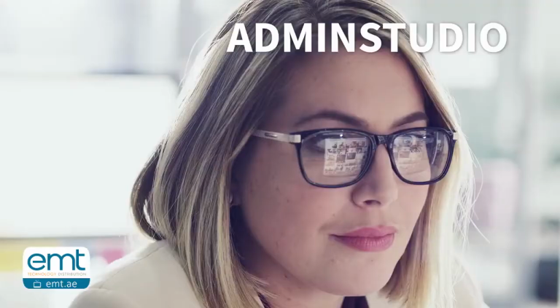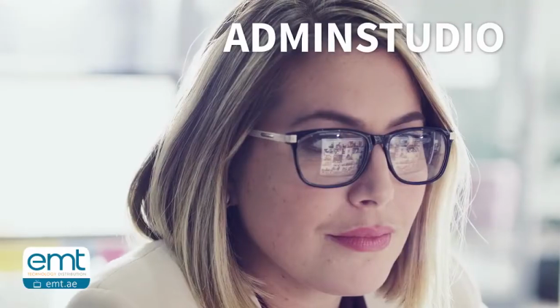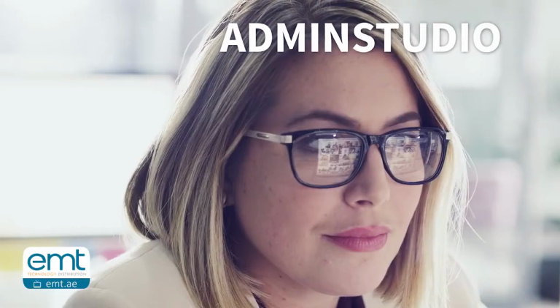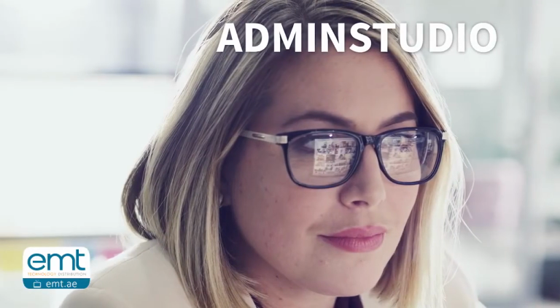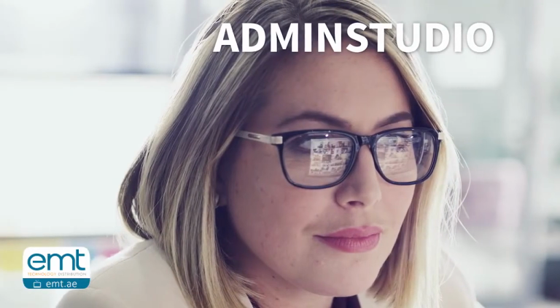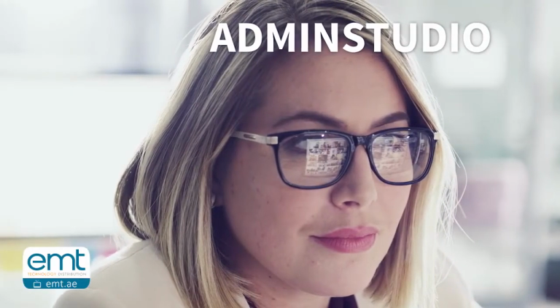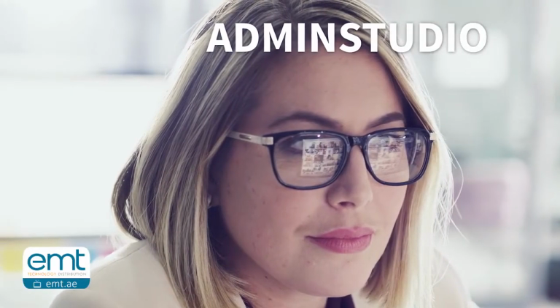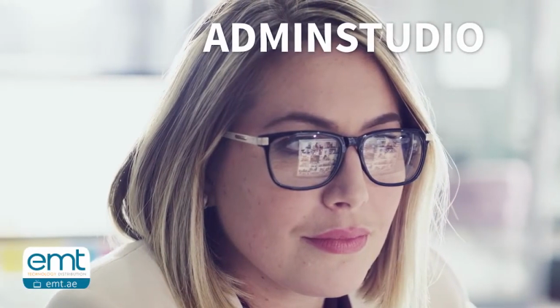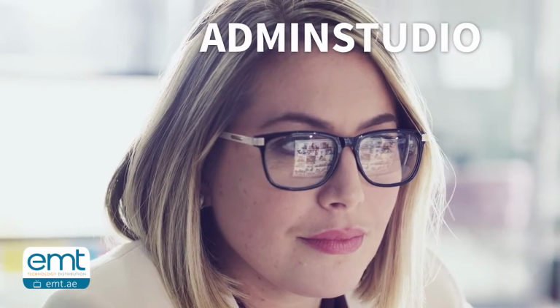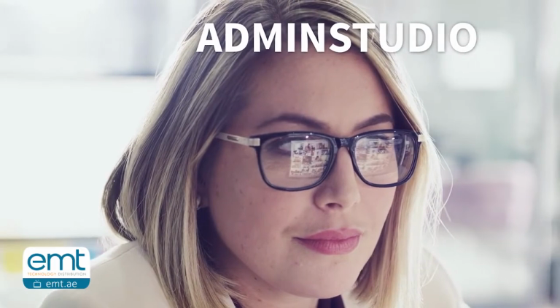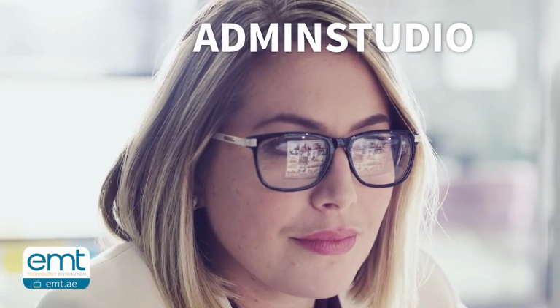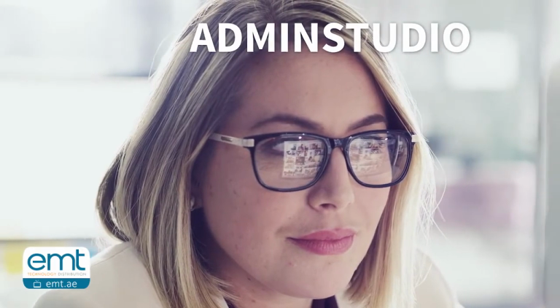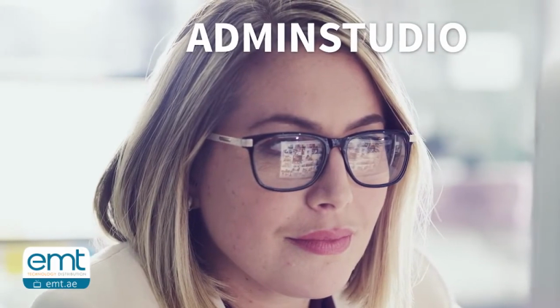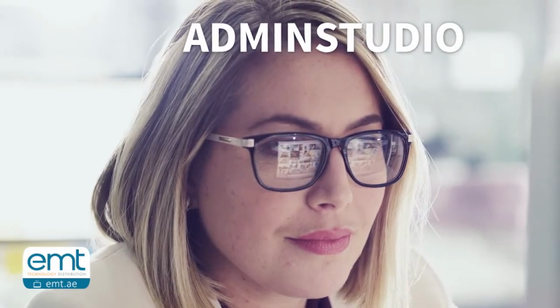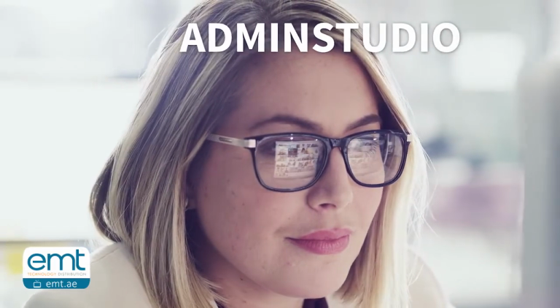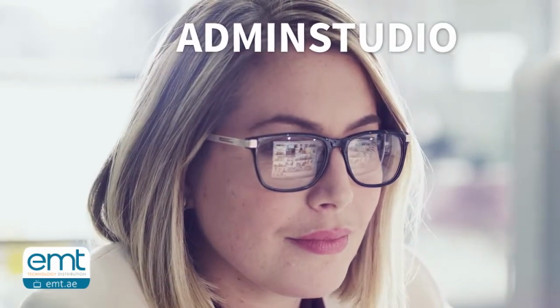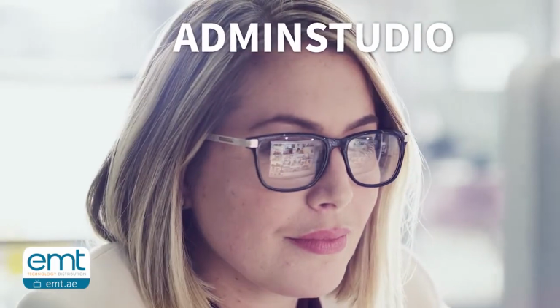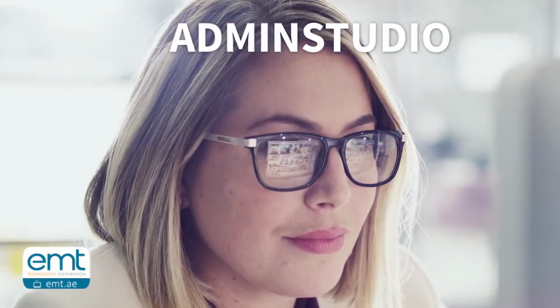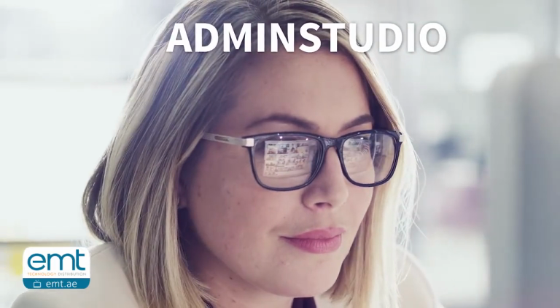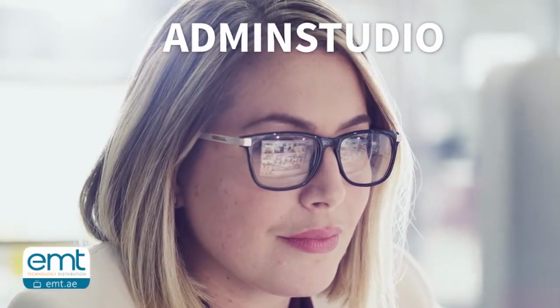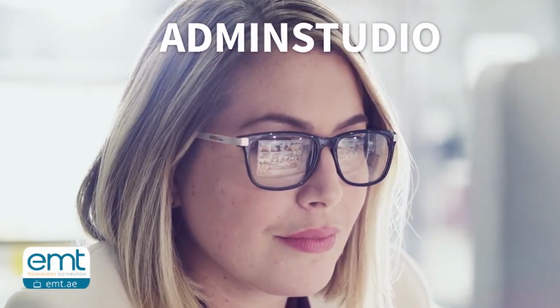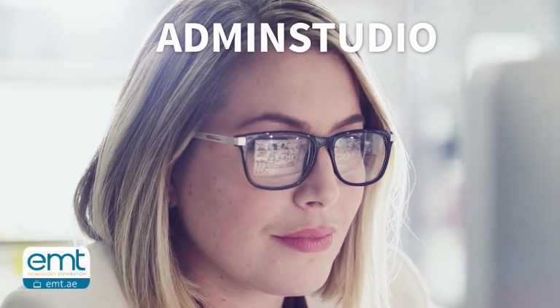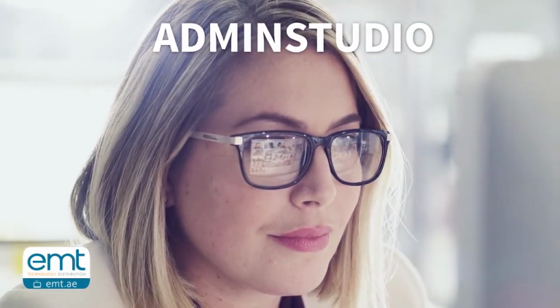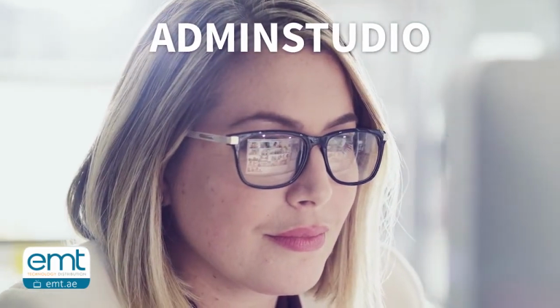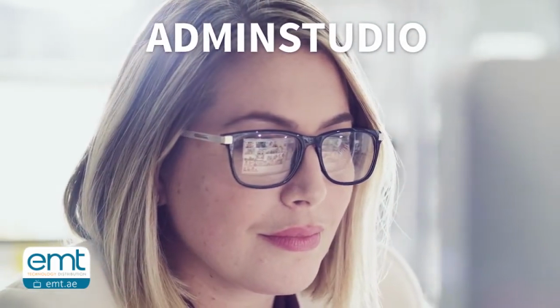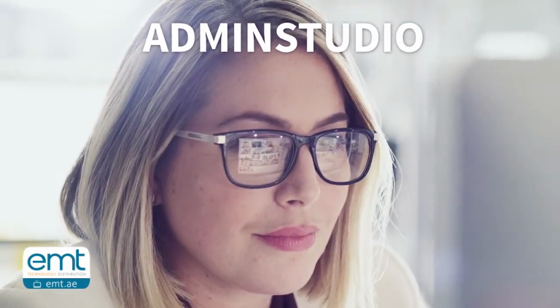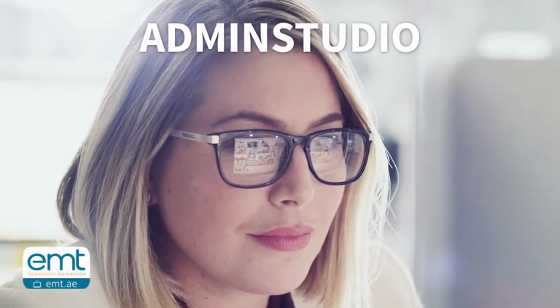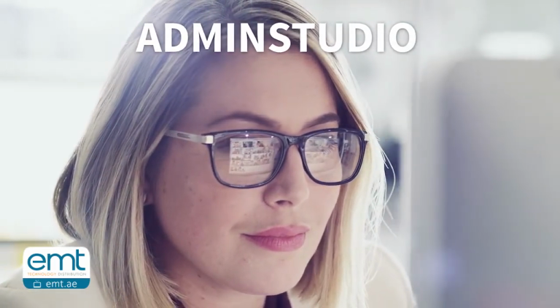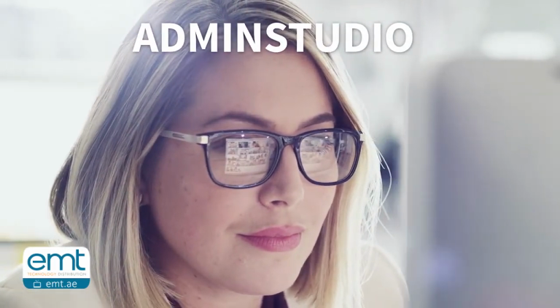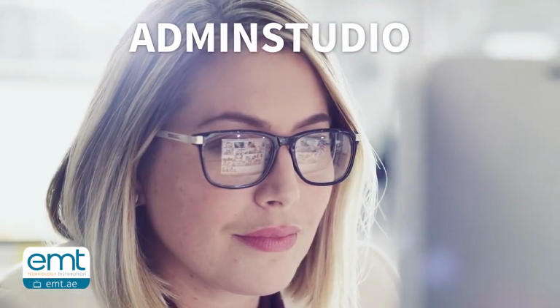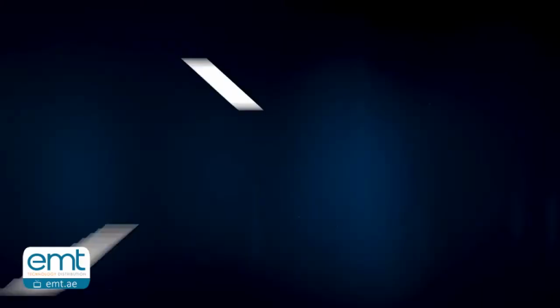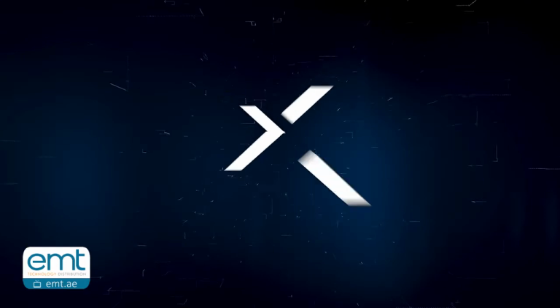As your organization's IT needs keep growing and changing, Admin Studio is ready to help you take on whatever's next. We'll see you next time.